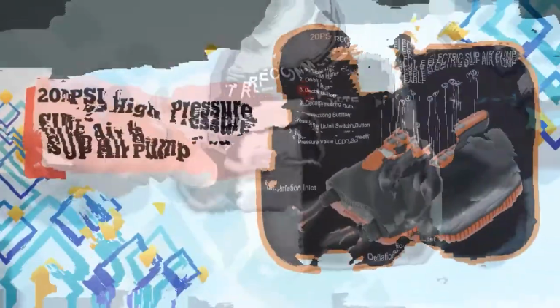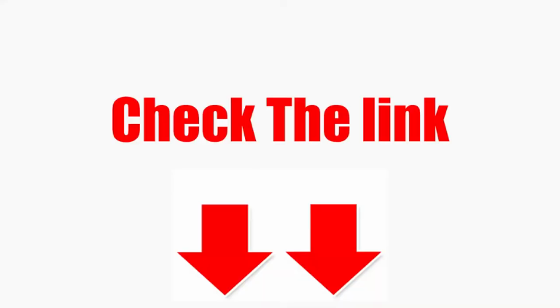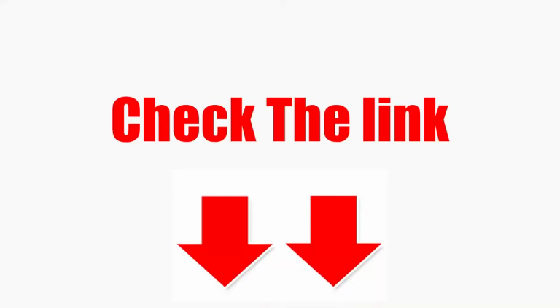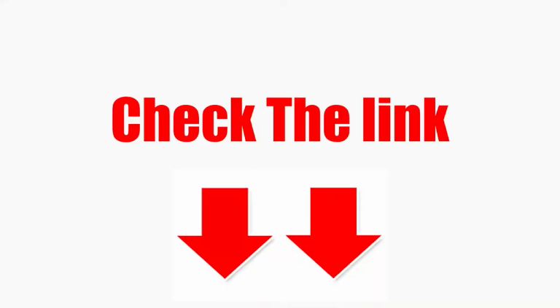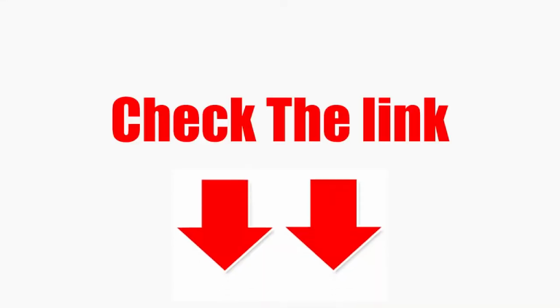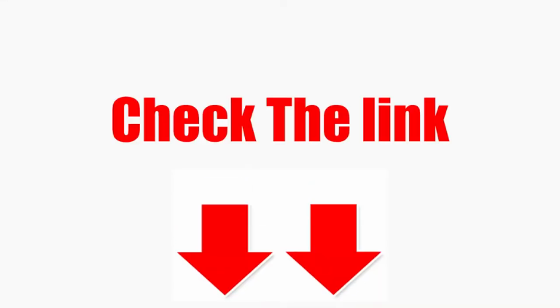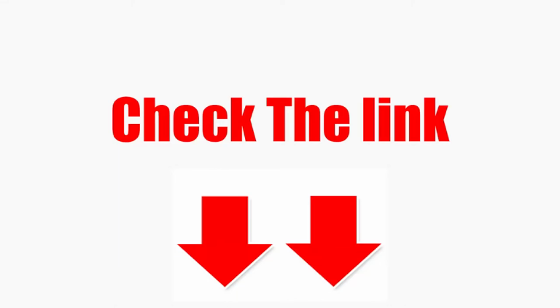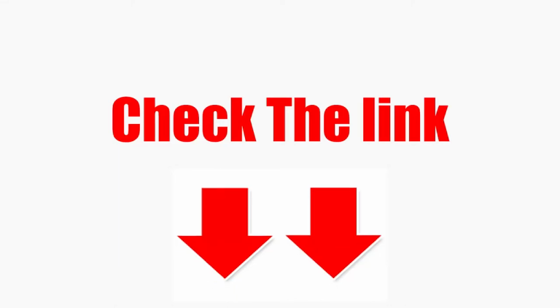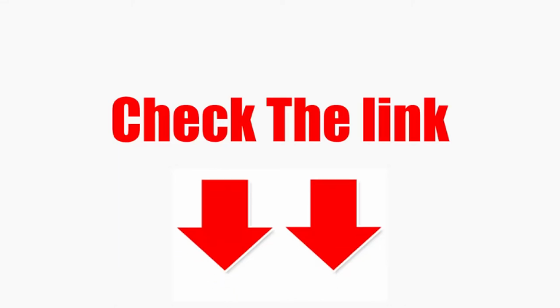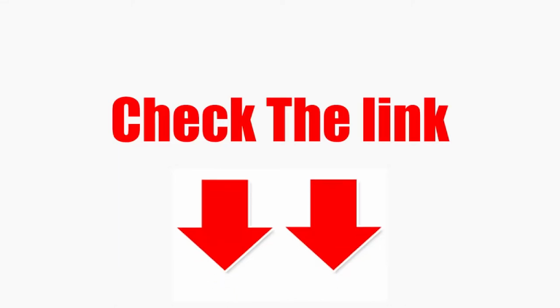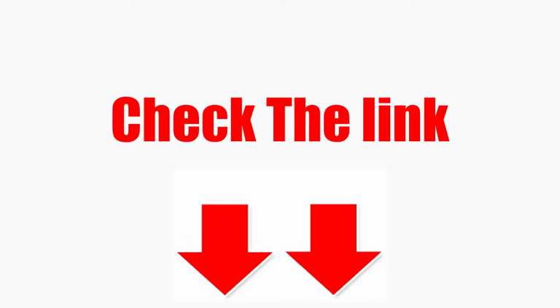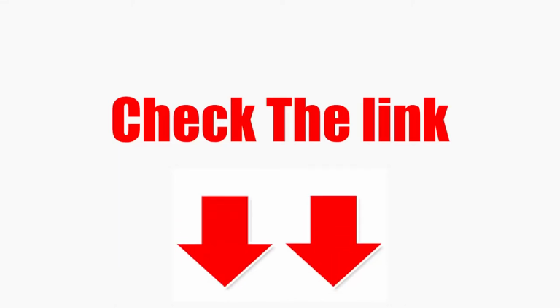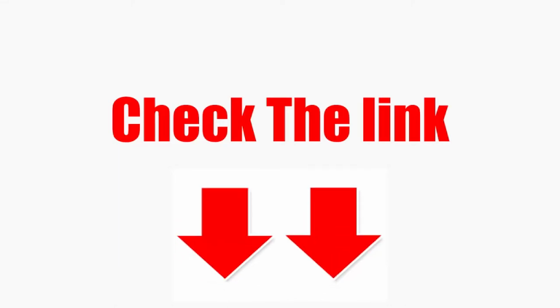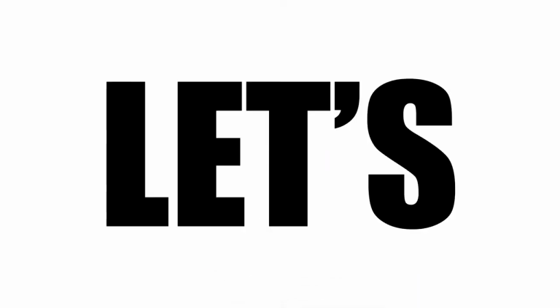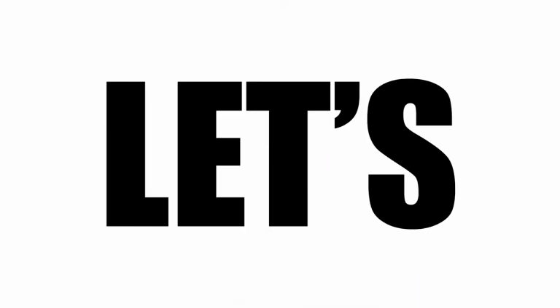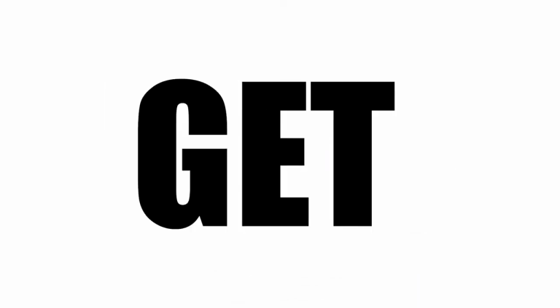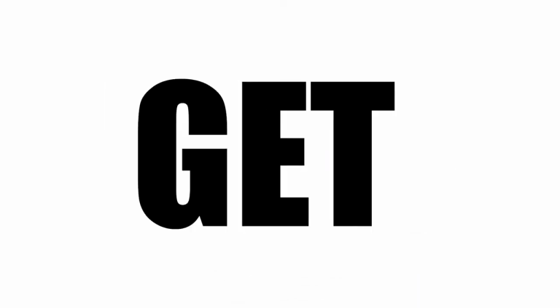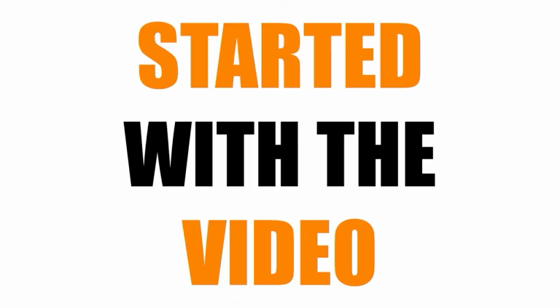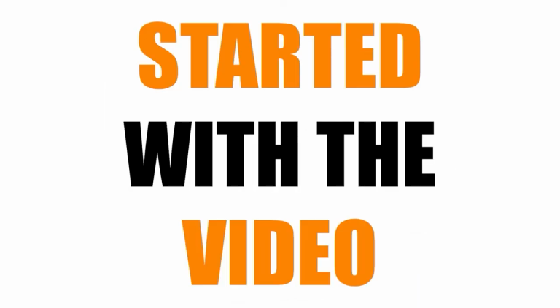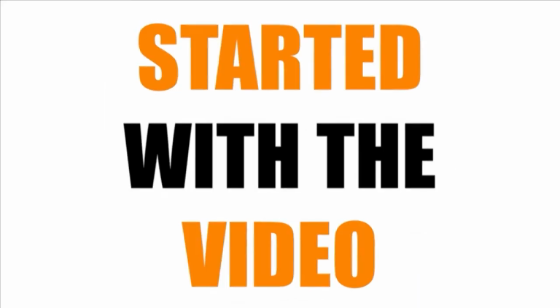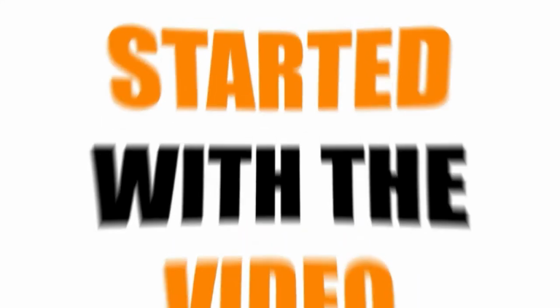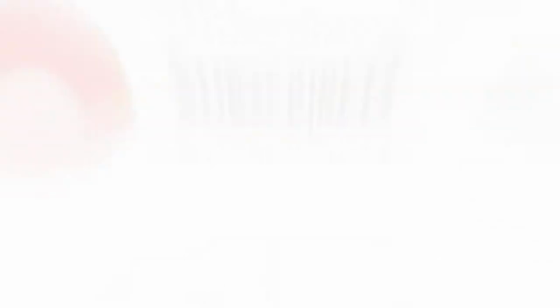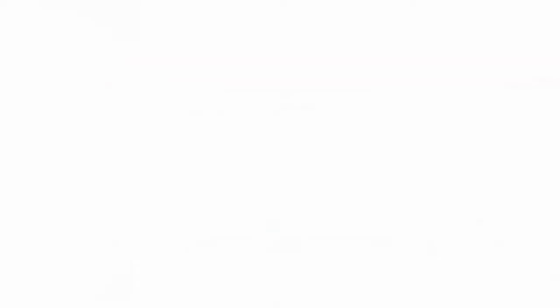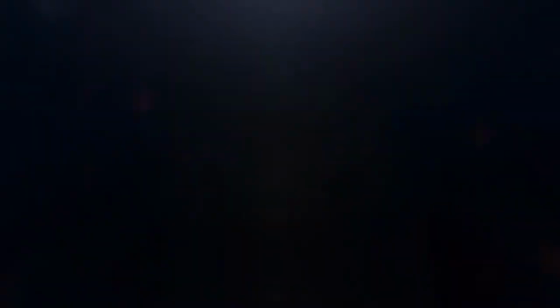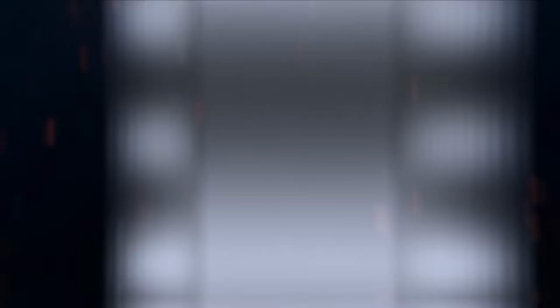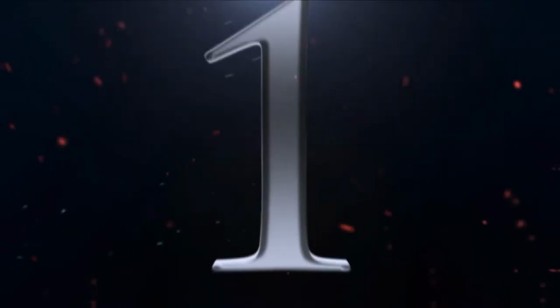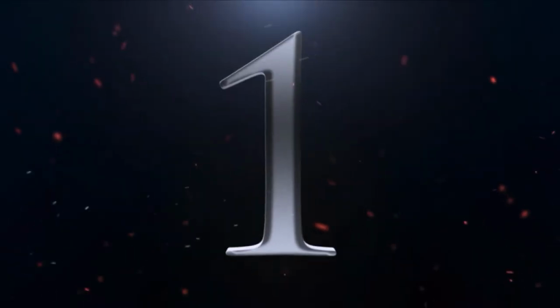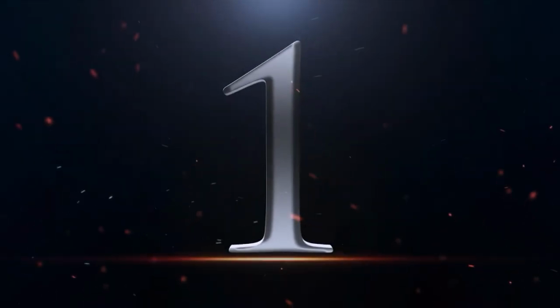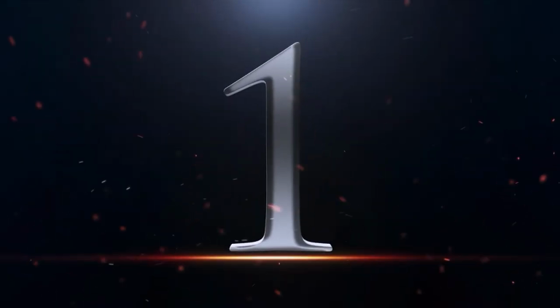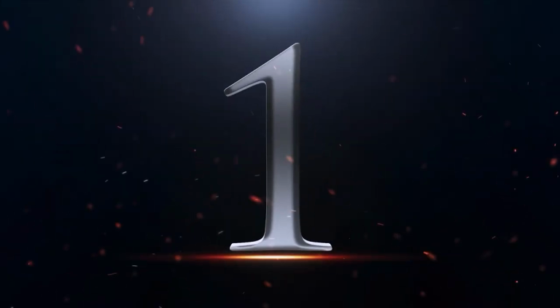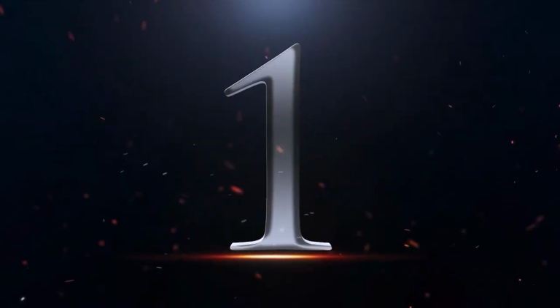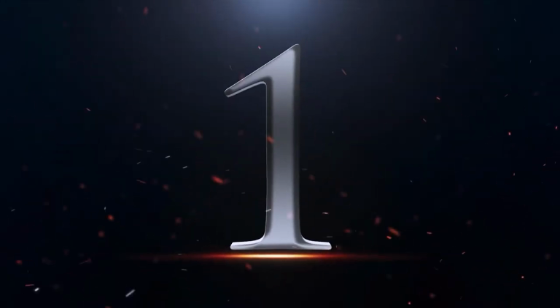Check the links in the description below. So let's get started with the video. Number 1.